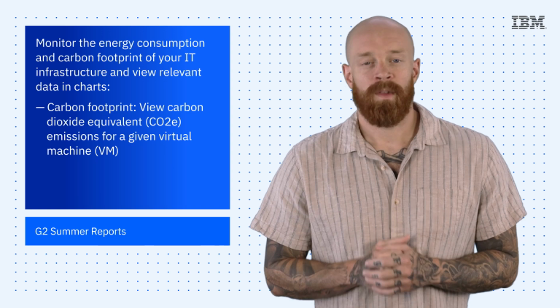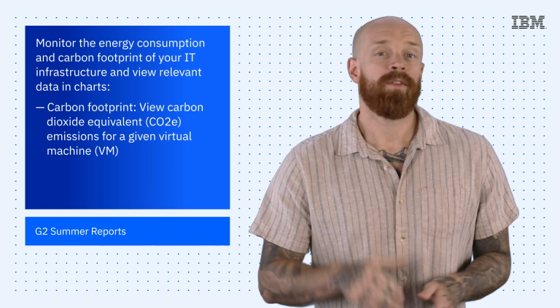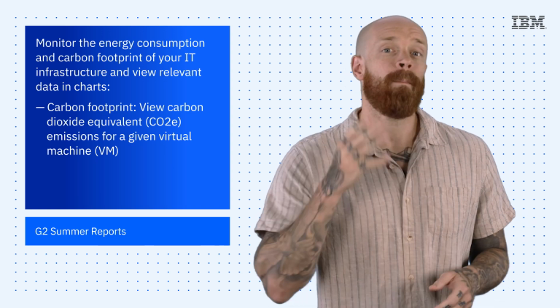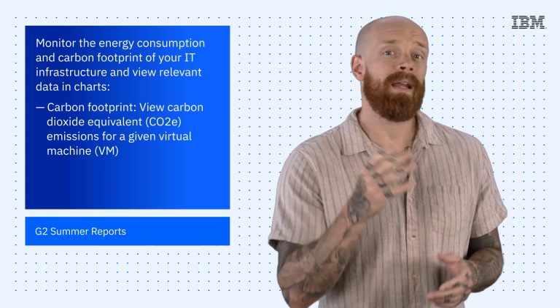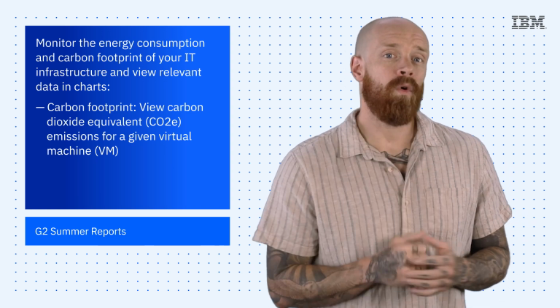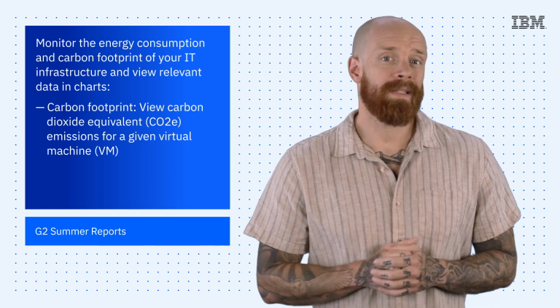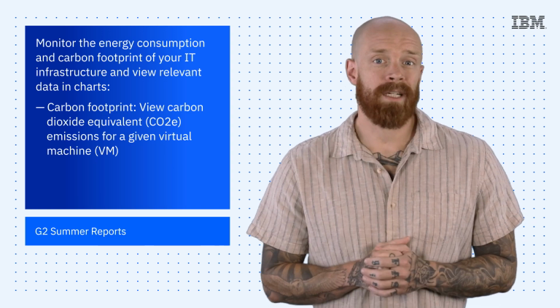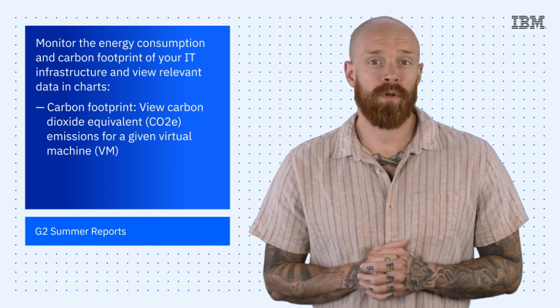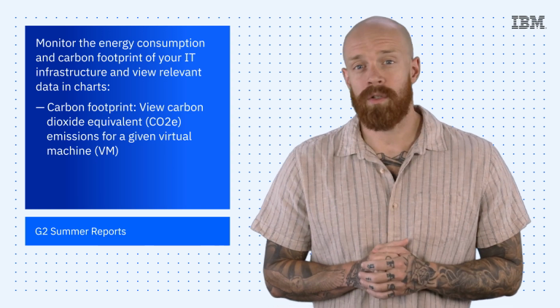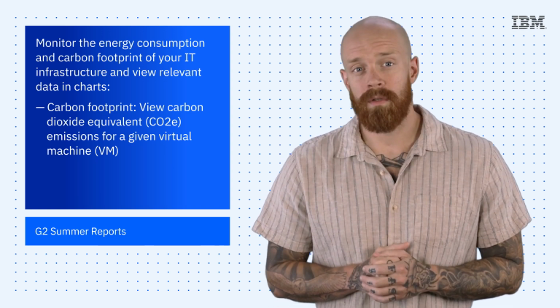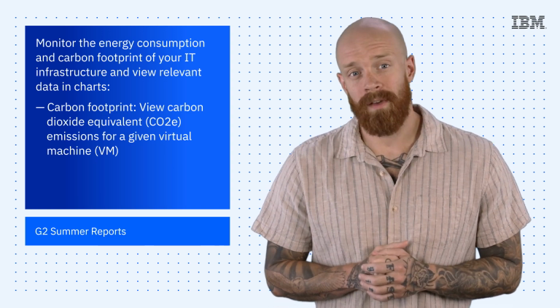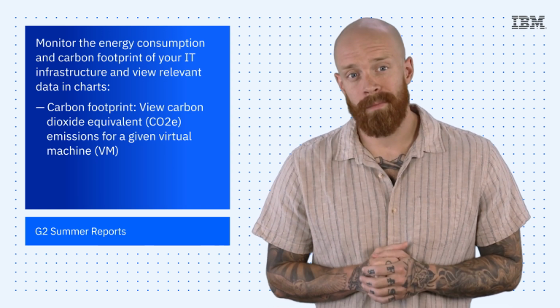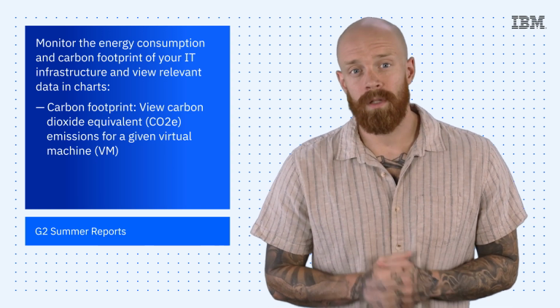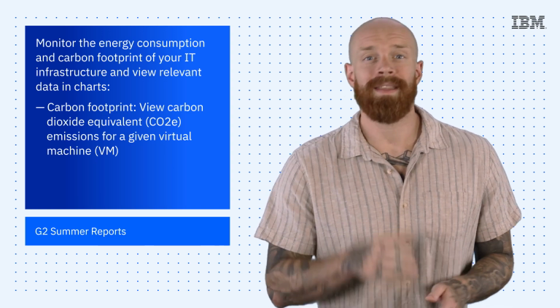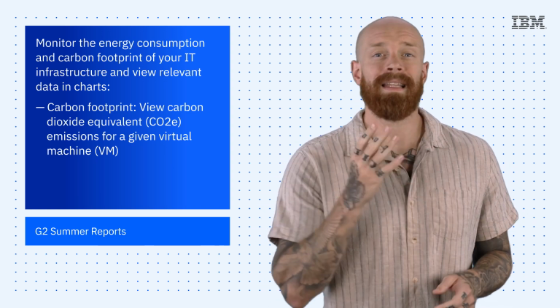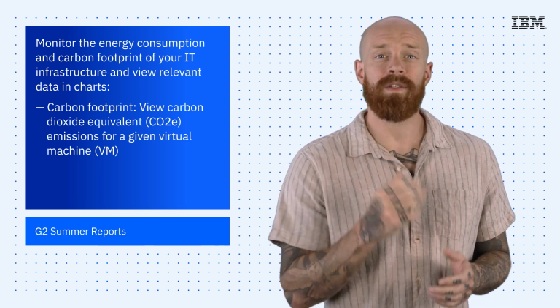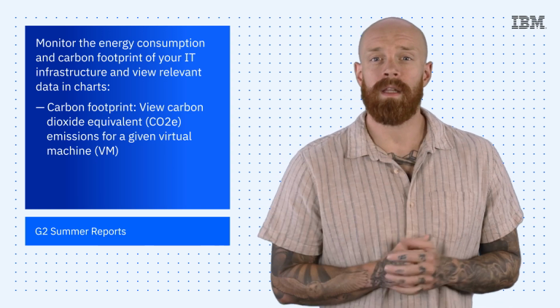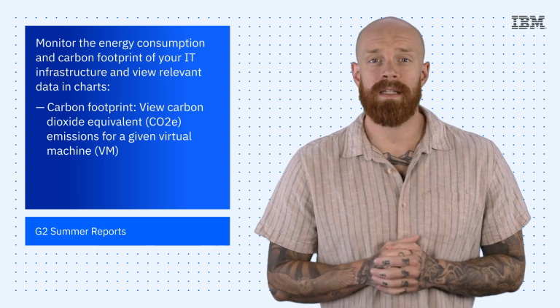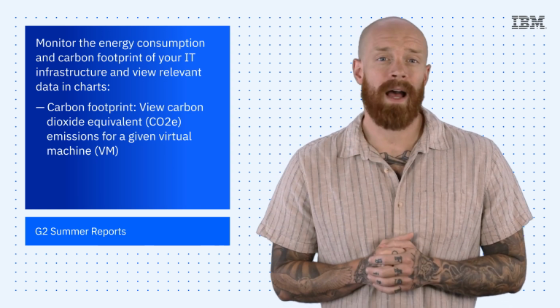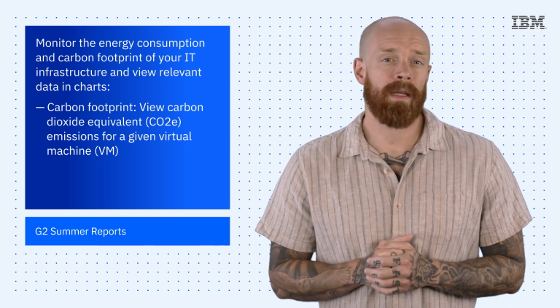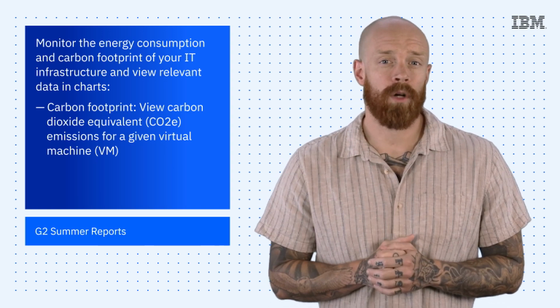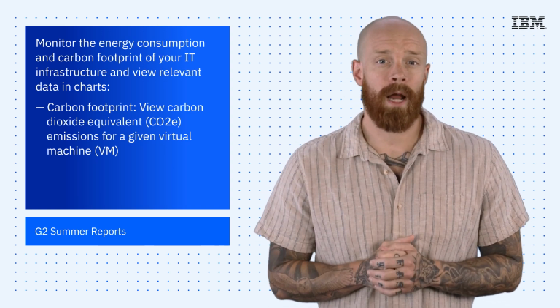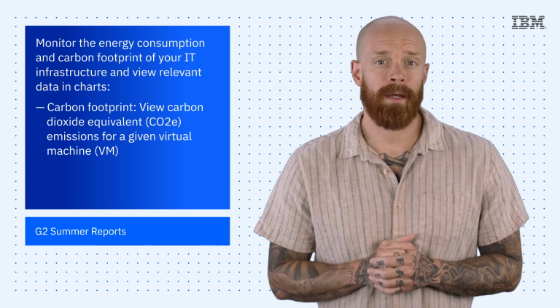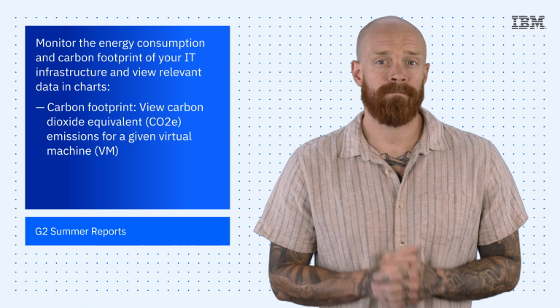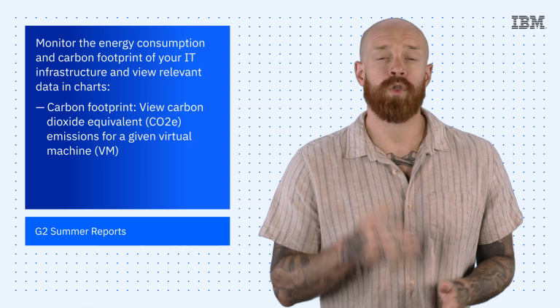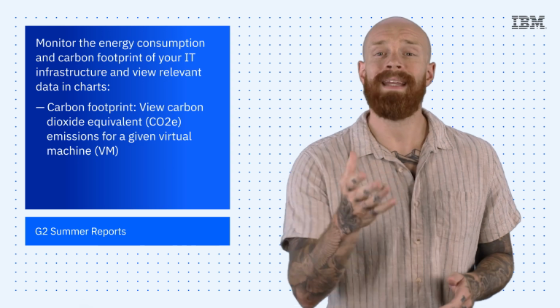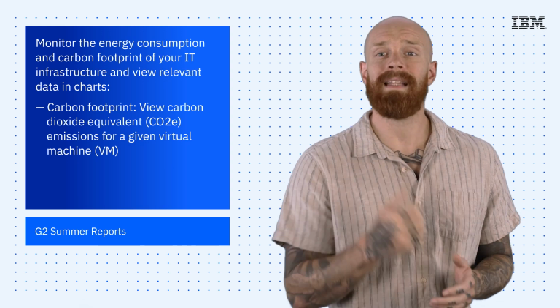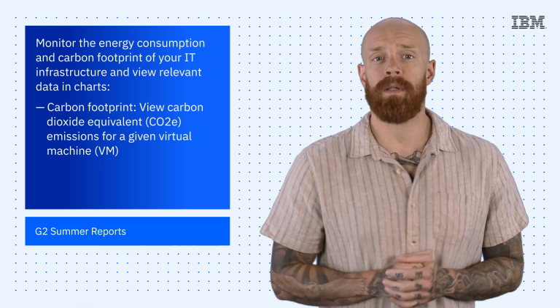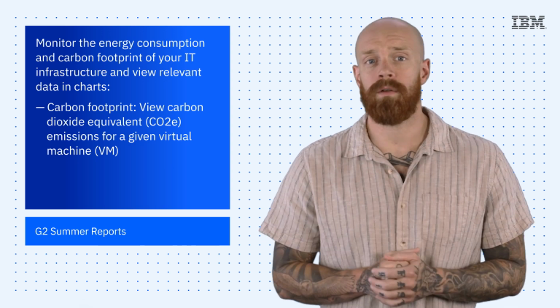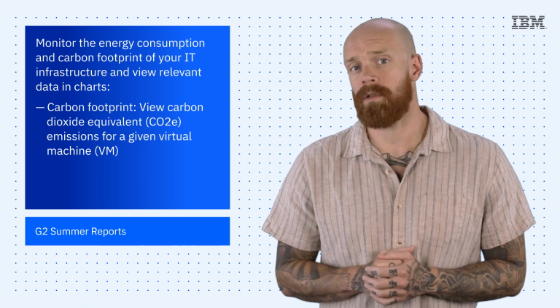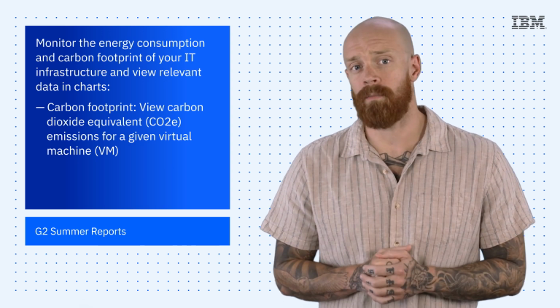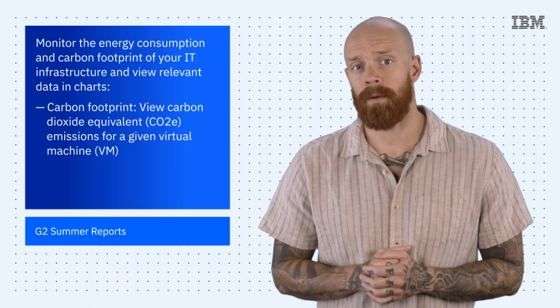There are many more dashboards and tools available in the latest release of IBM Turbonomic, so hit the link below to learn more.